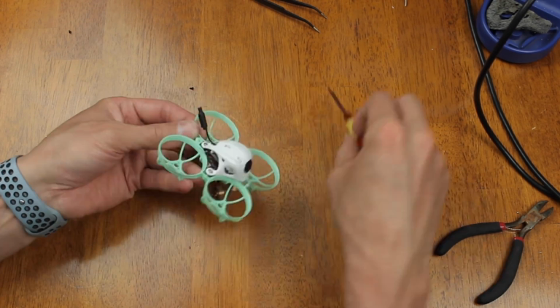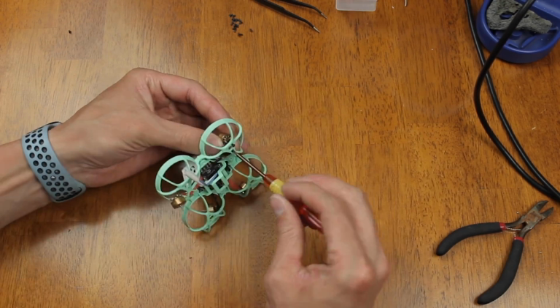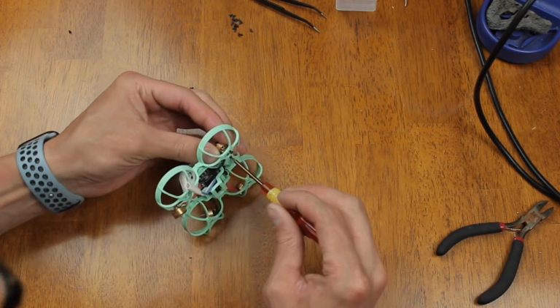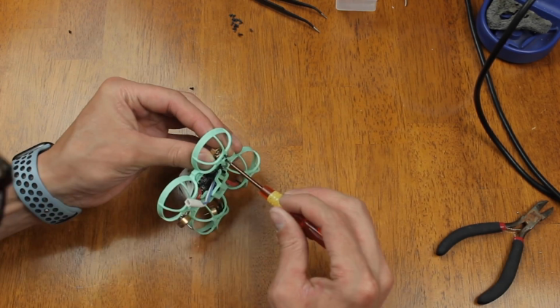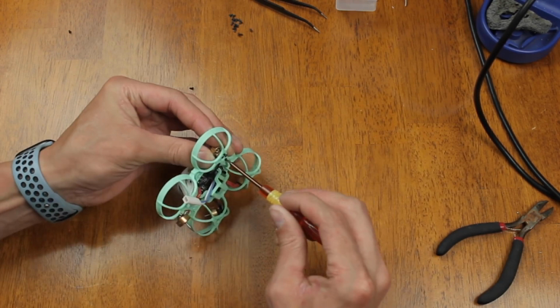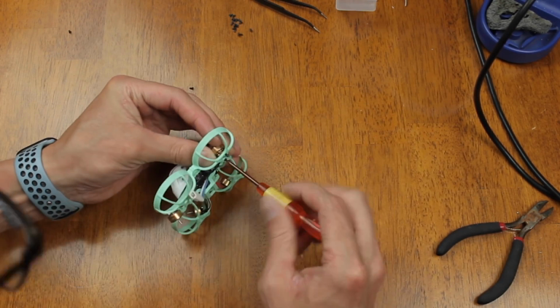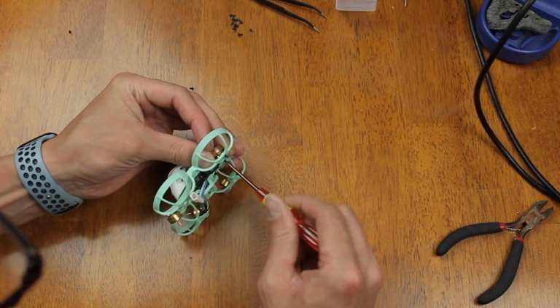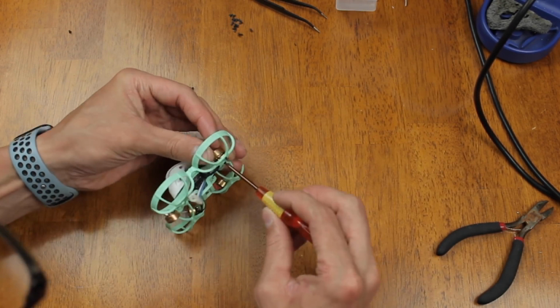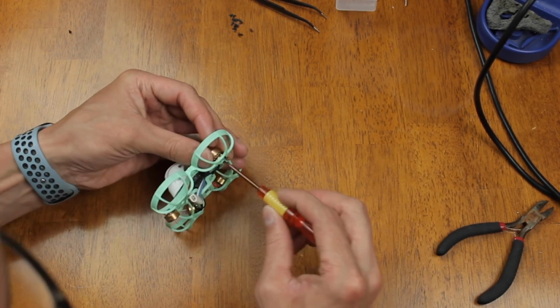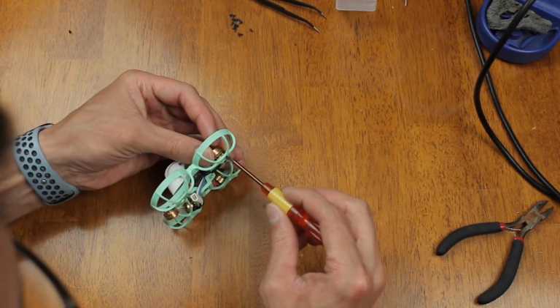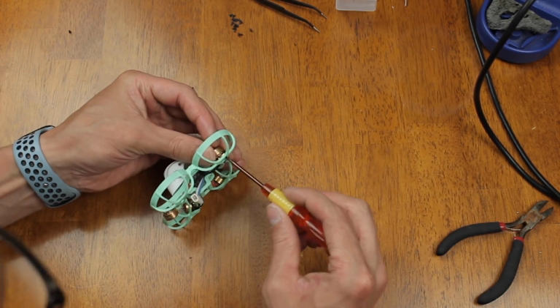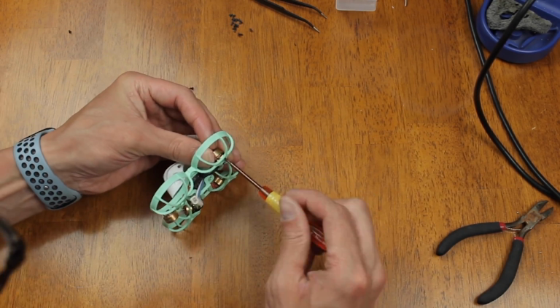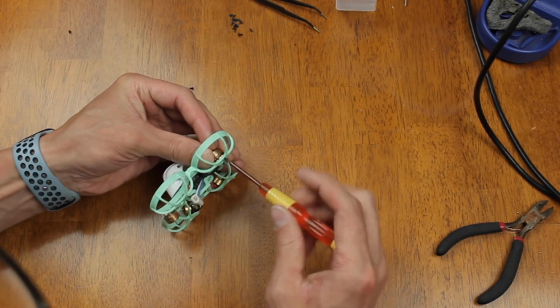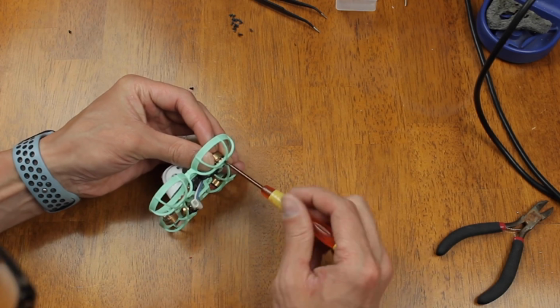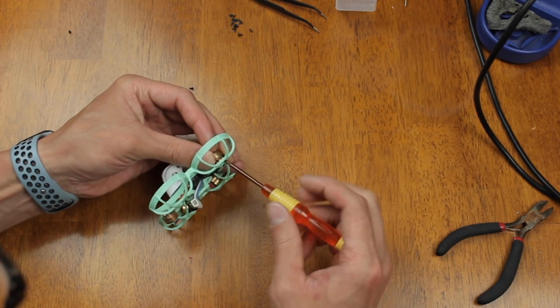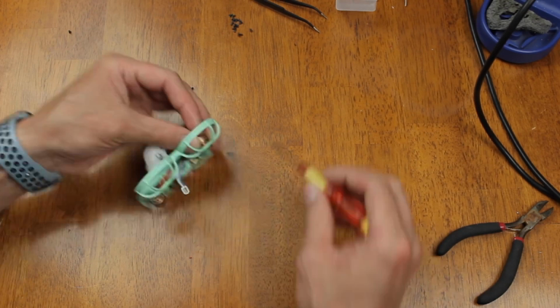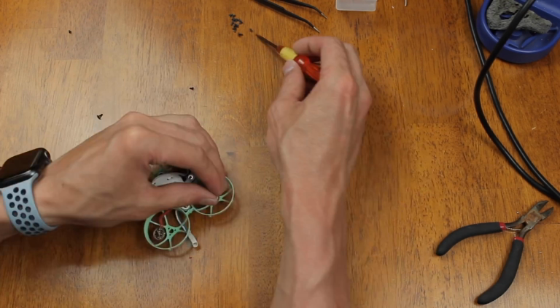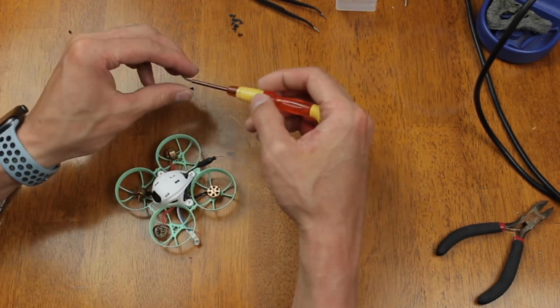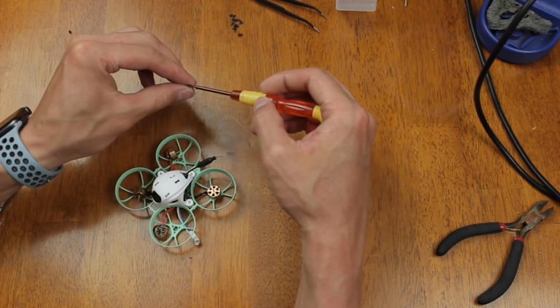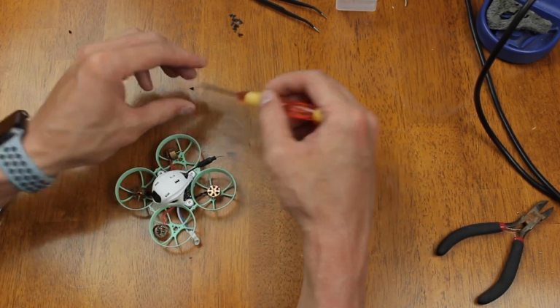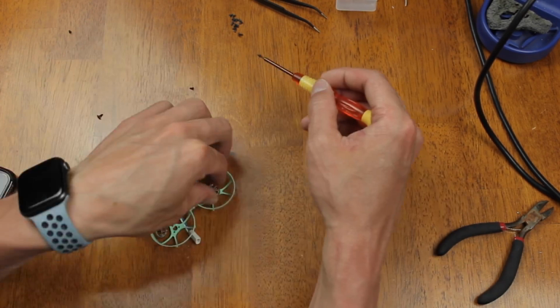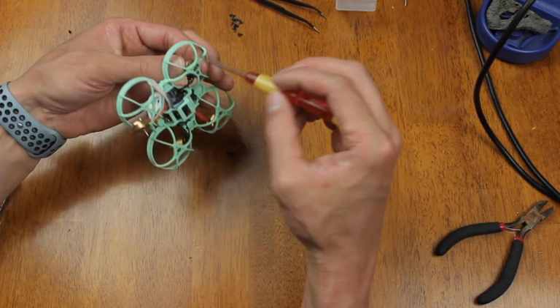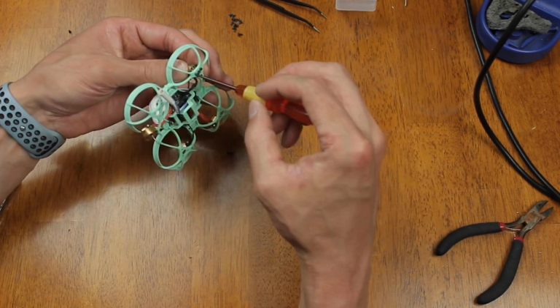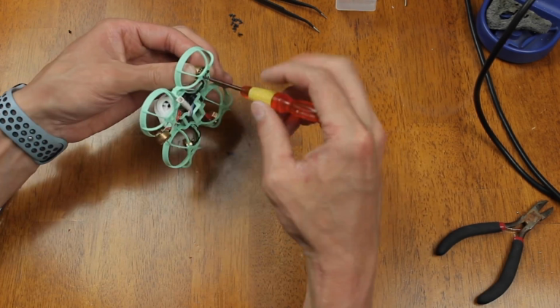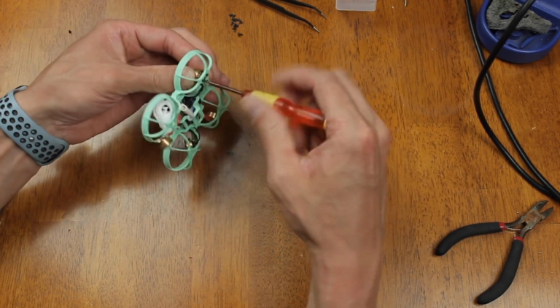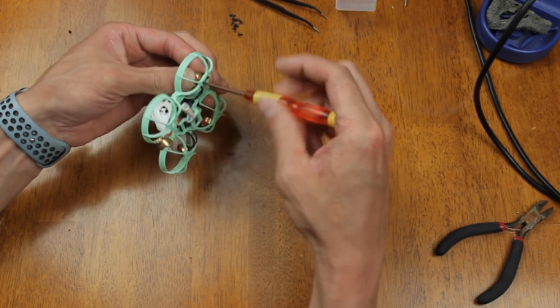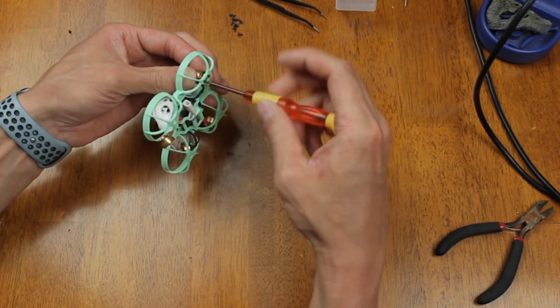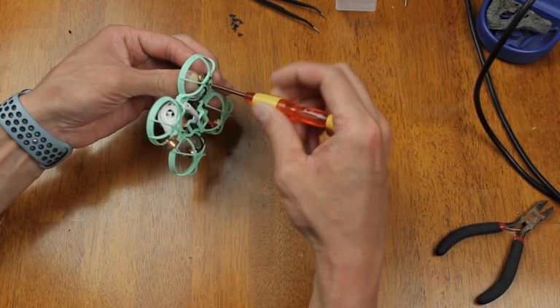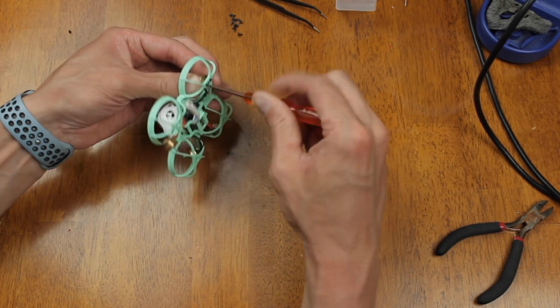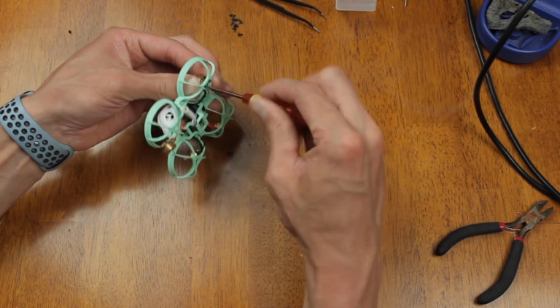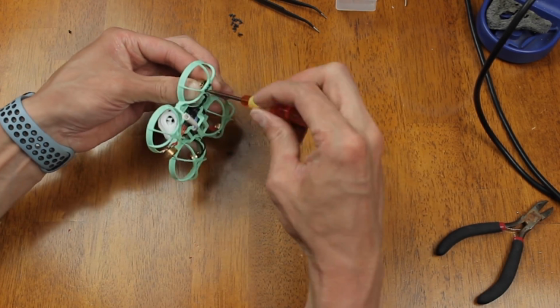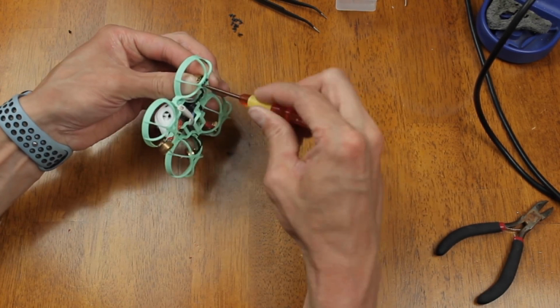After getting that done, all we have to do is mount the motors to the frame. Just make sure these are nice and snug.